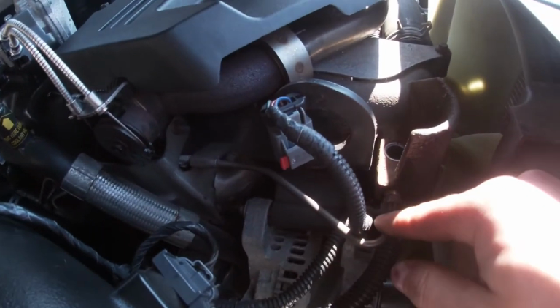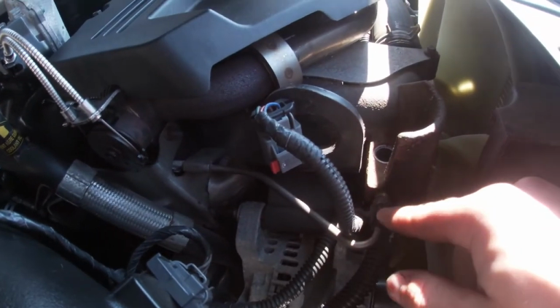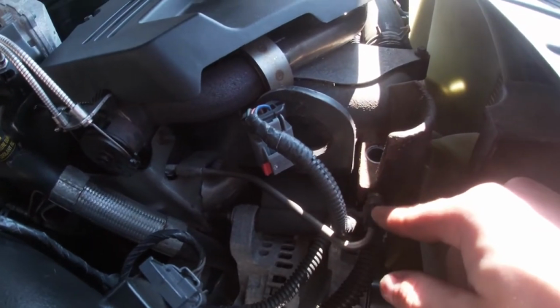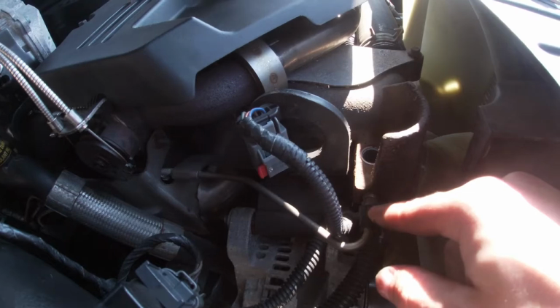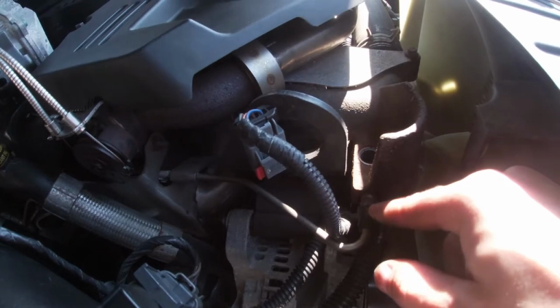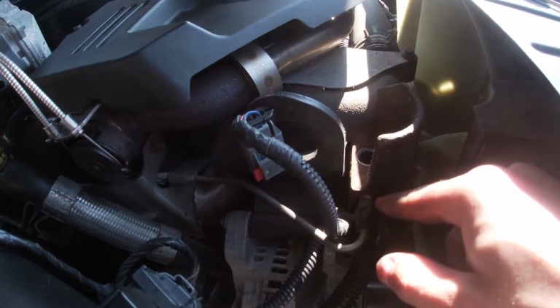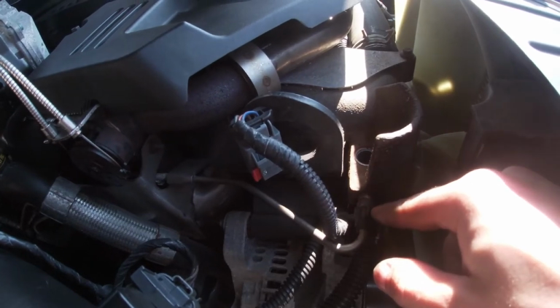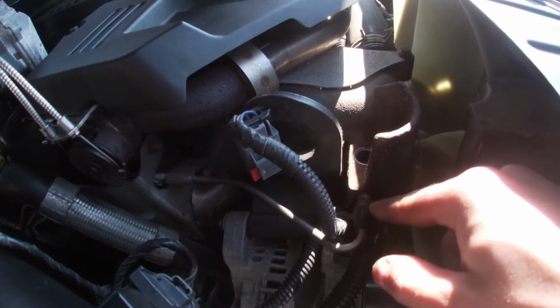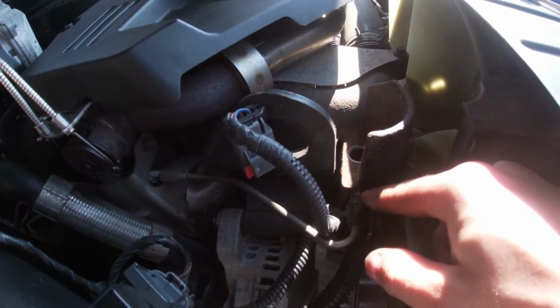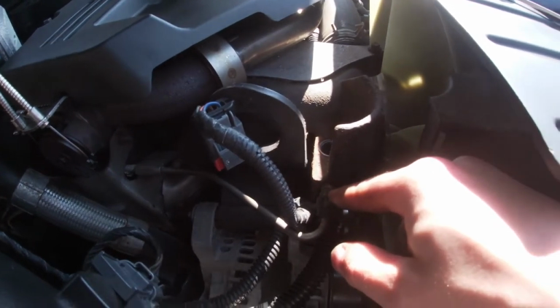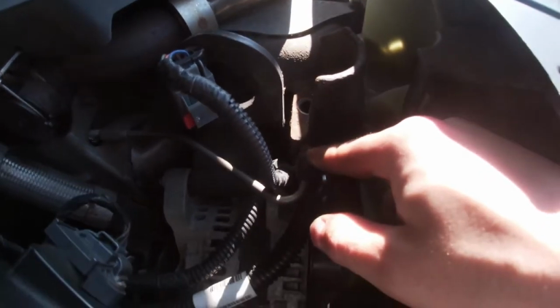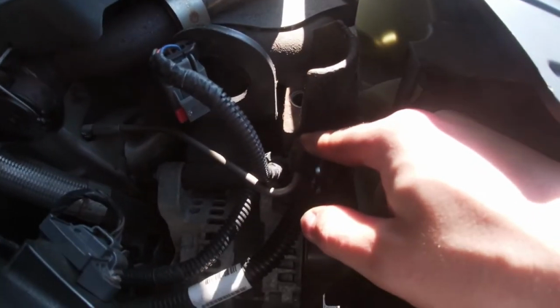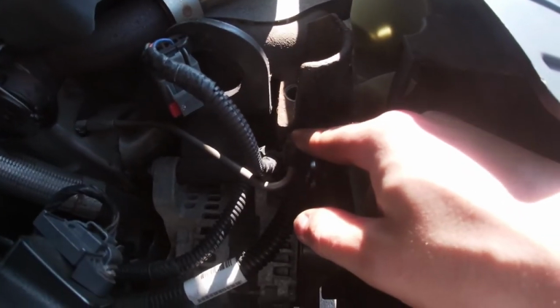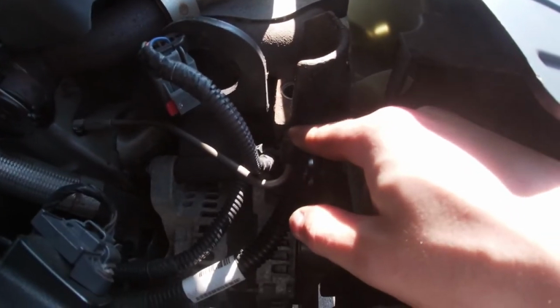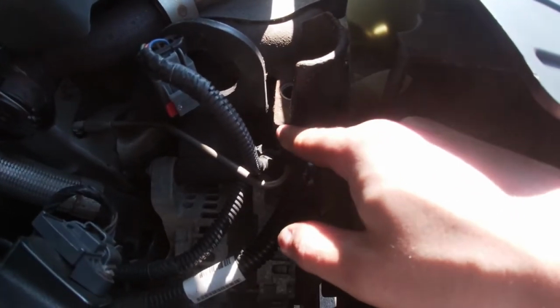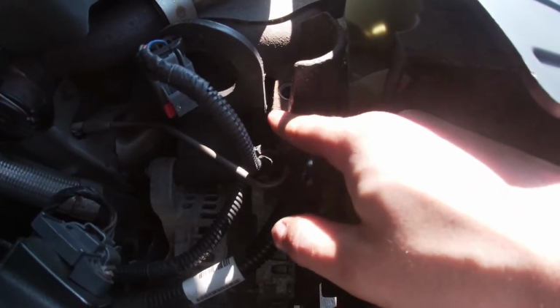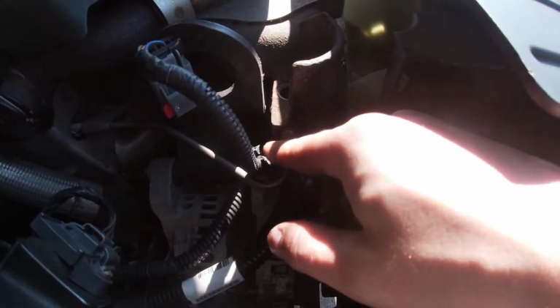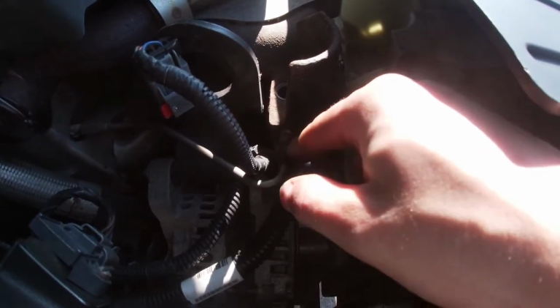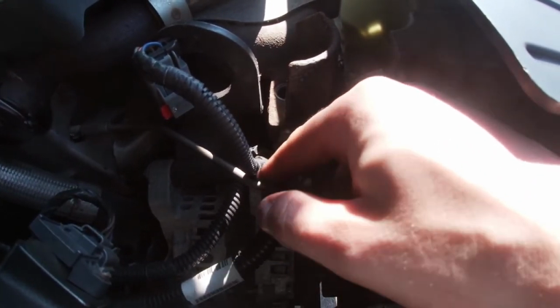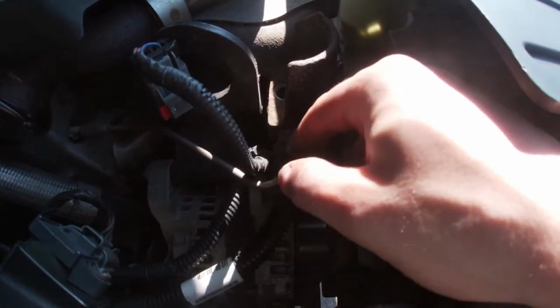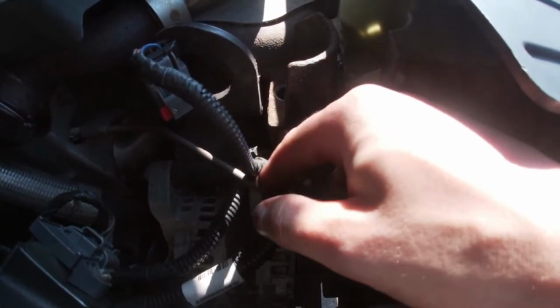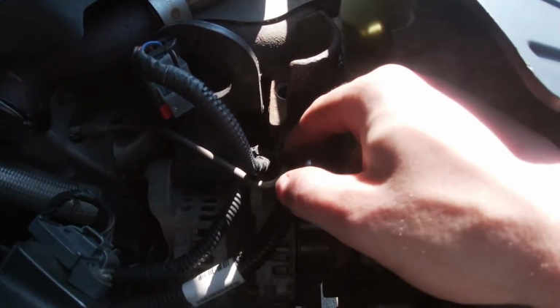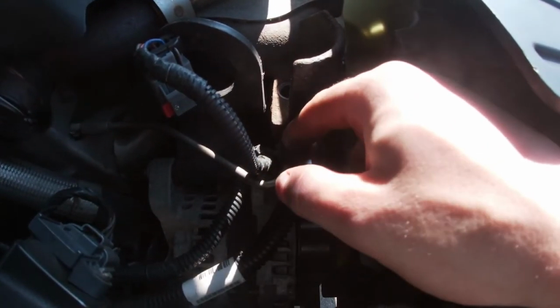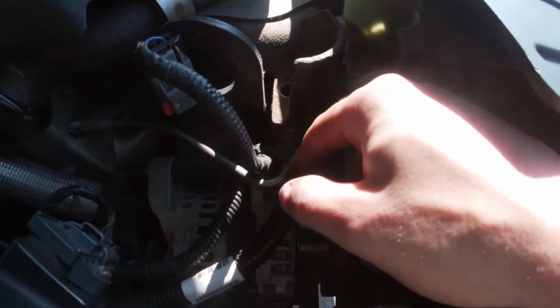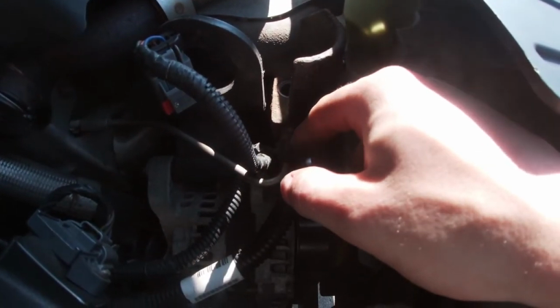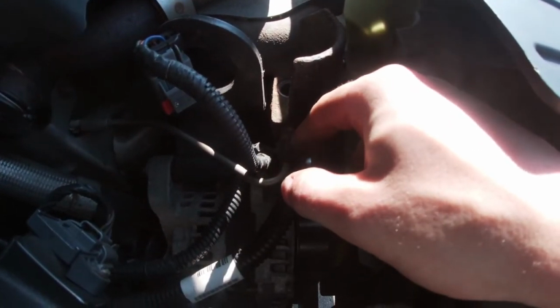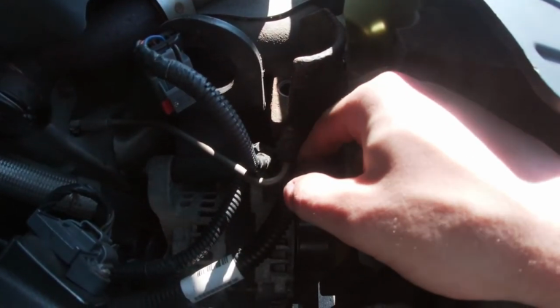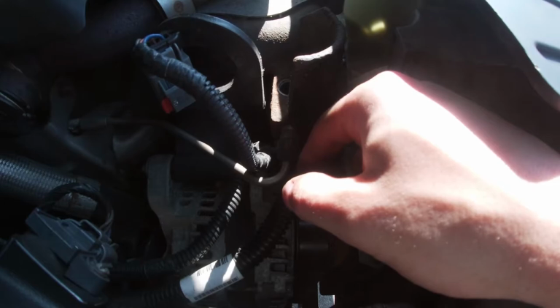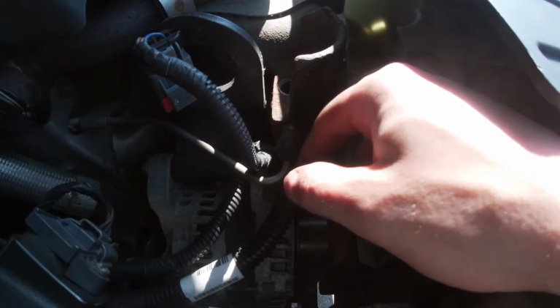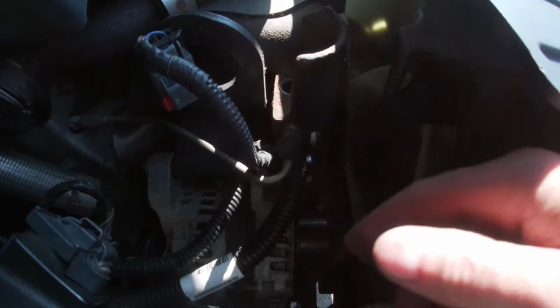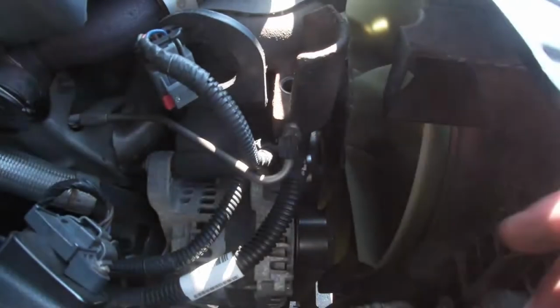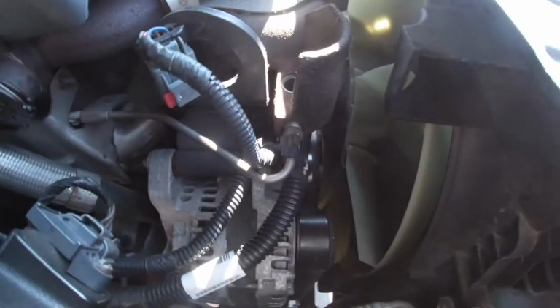I think right here on the exhaust manifold bolt I'm going to loosen that a little bit and get my pick to go through that hole to see if the passage is clear.